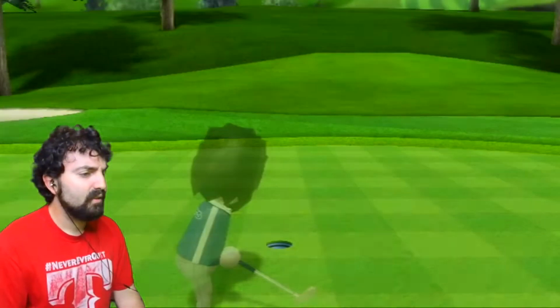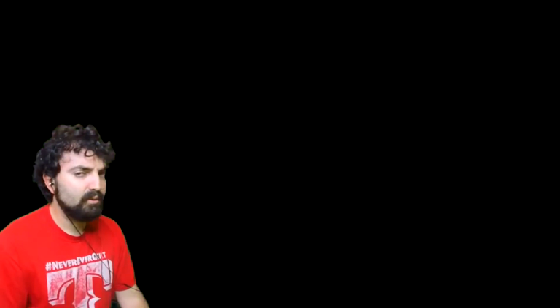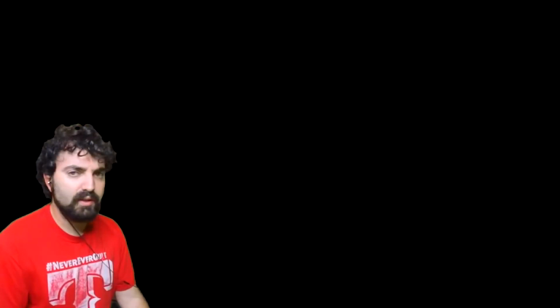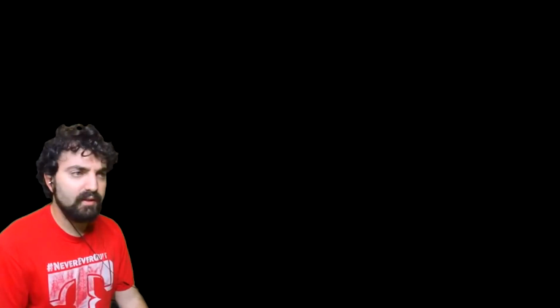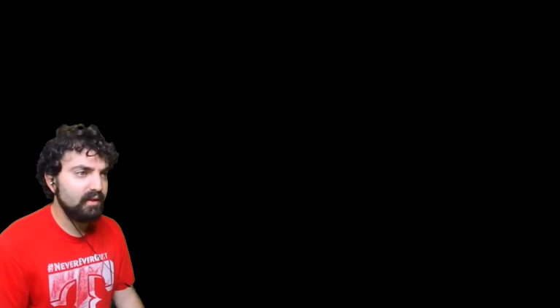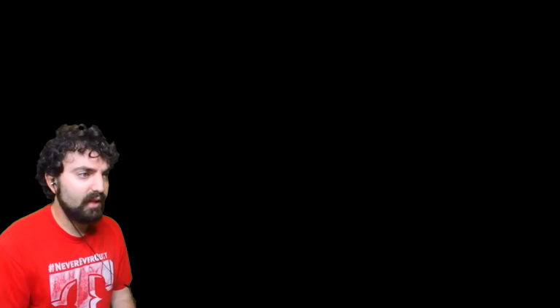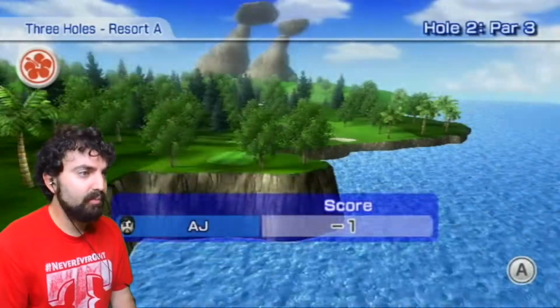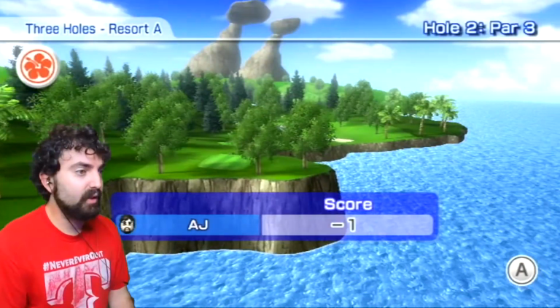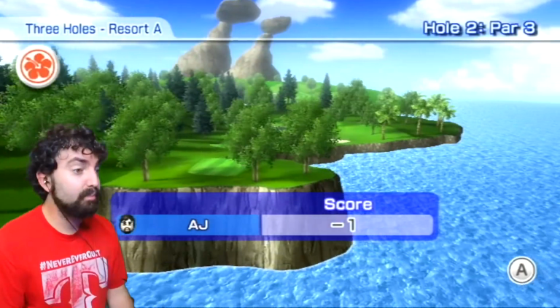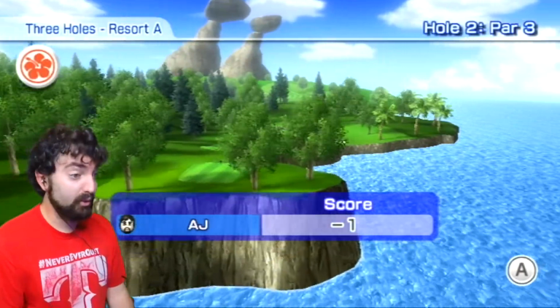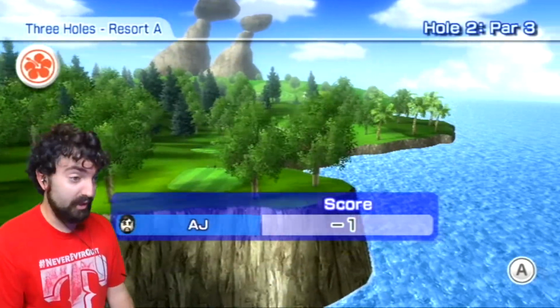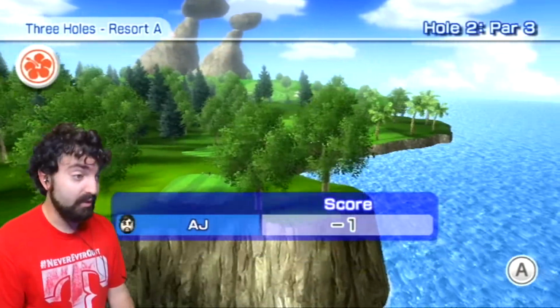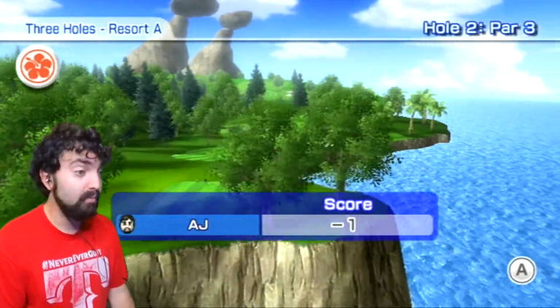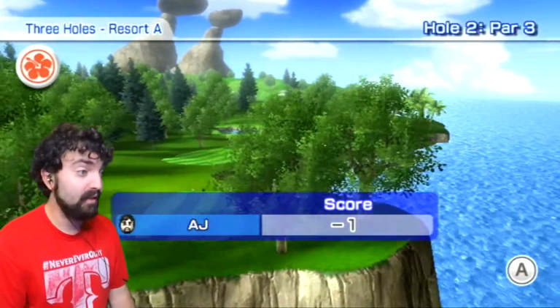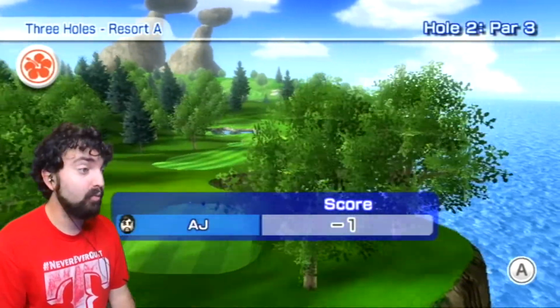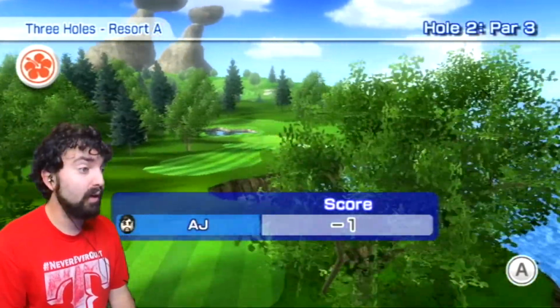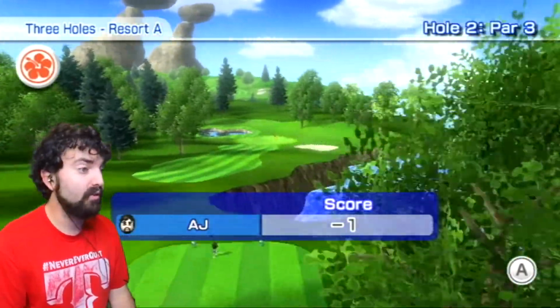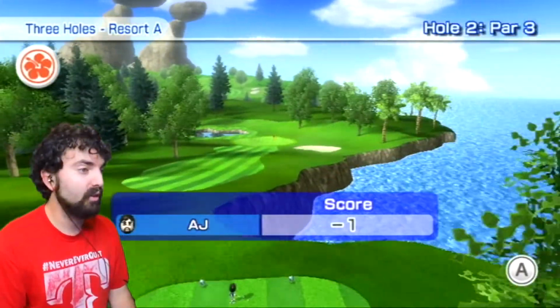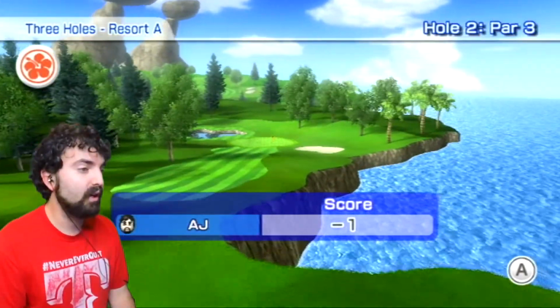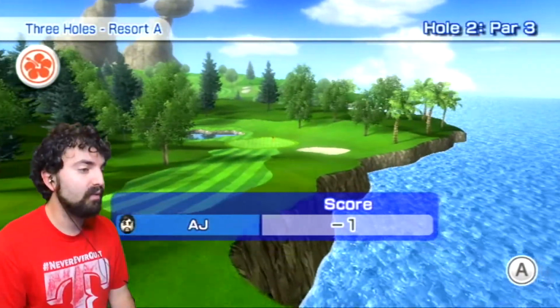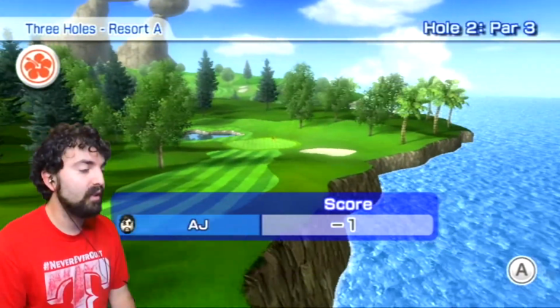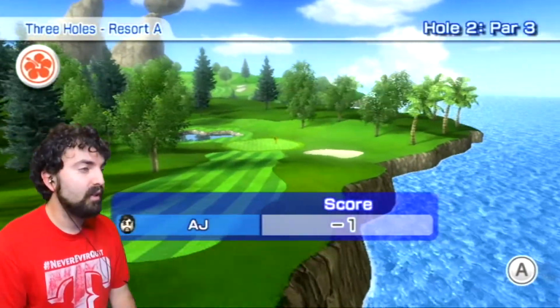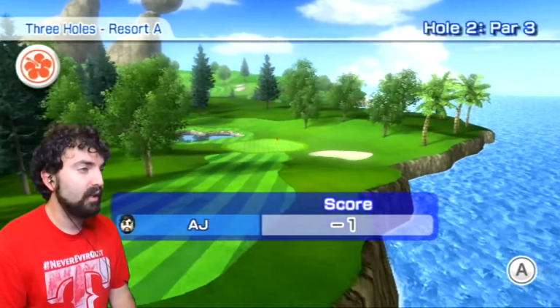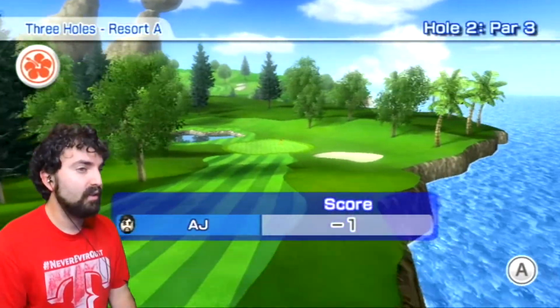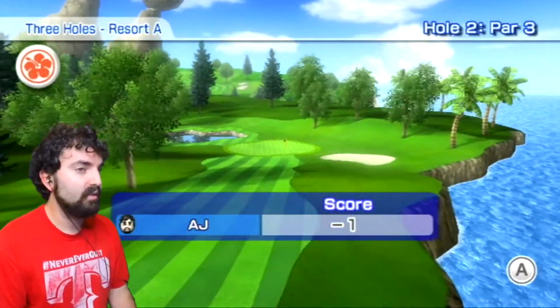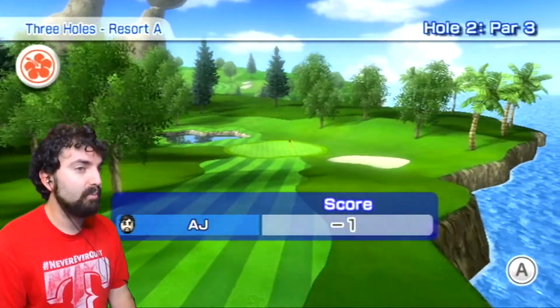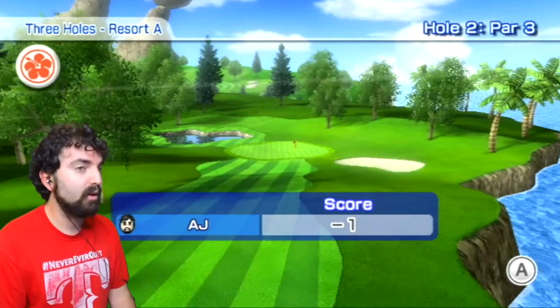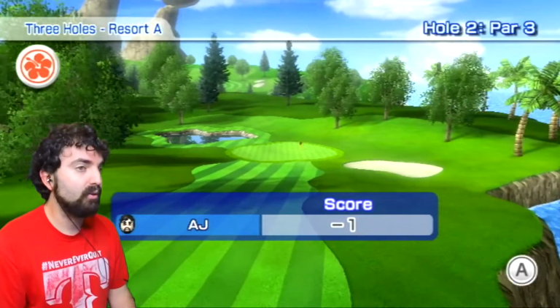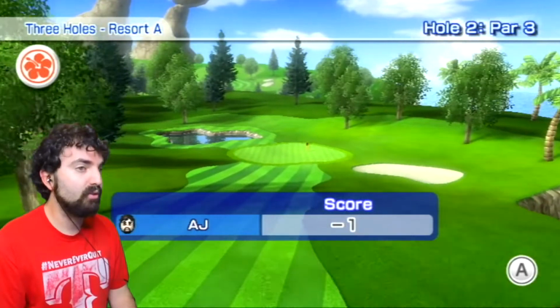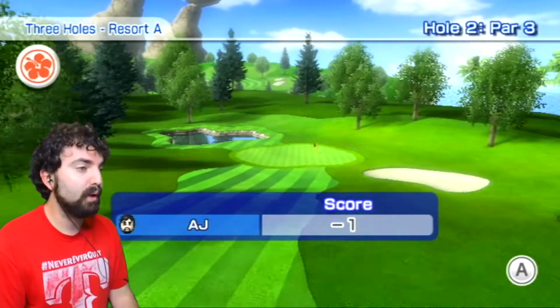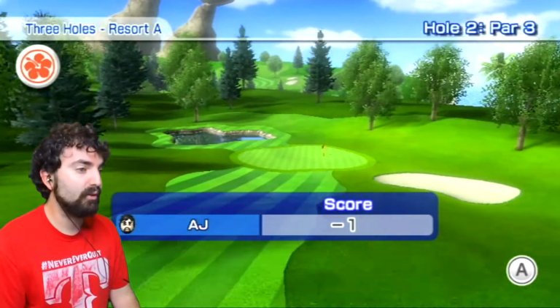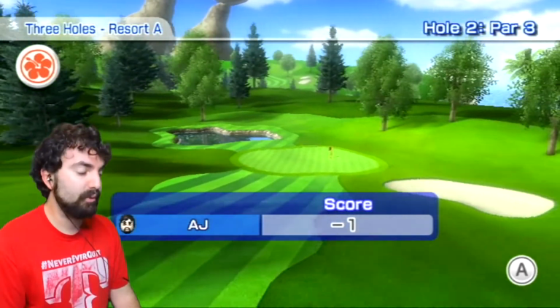So that's a birdie, minus one. This next hole is a par three.